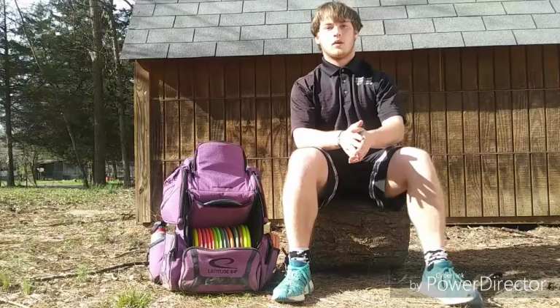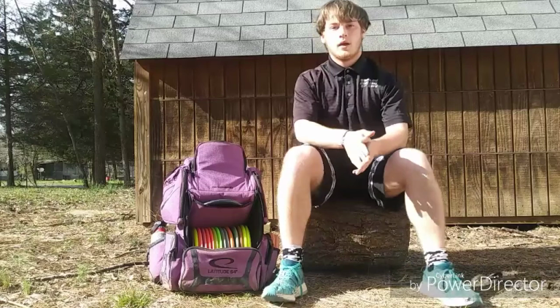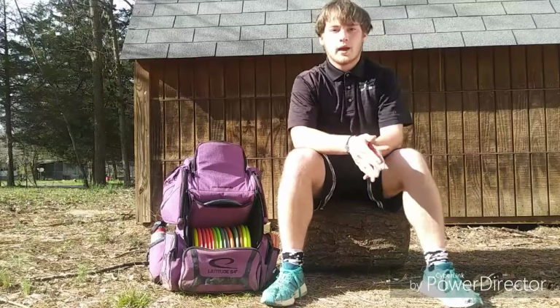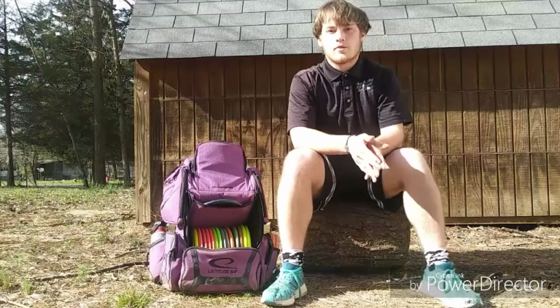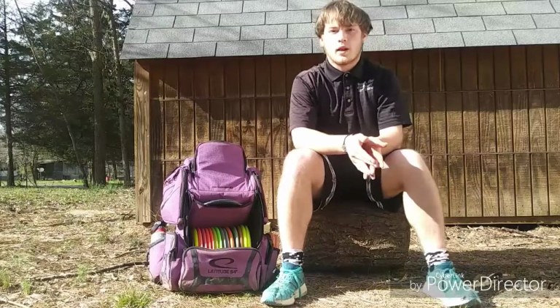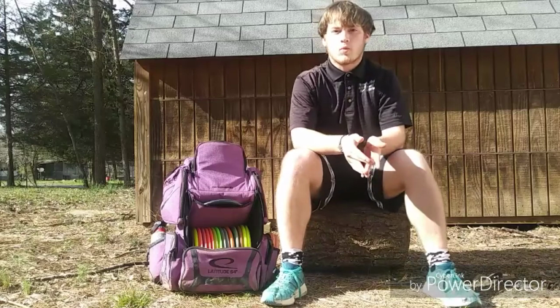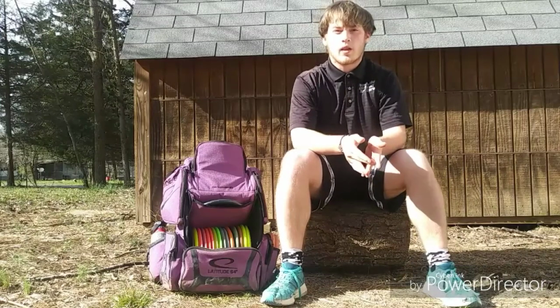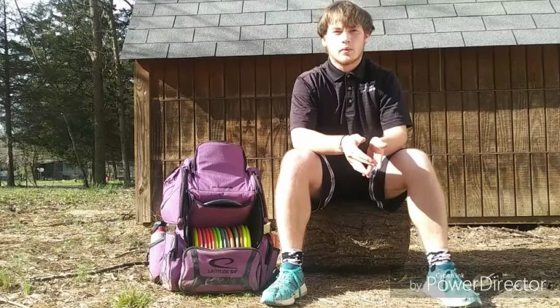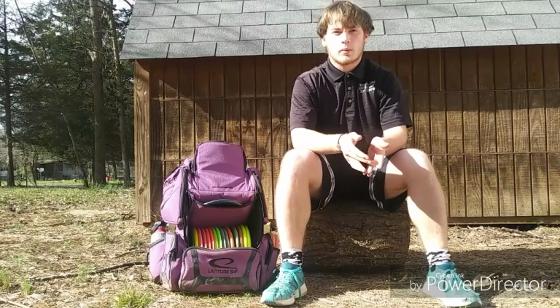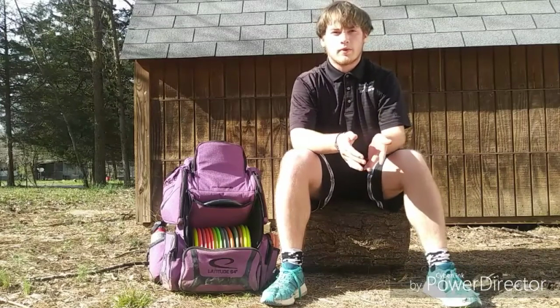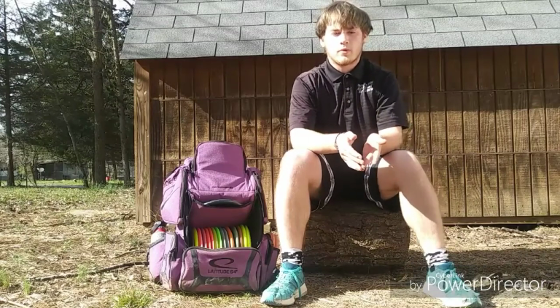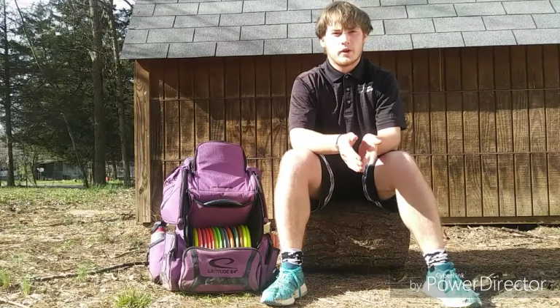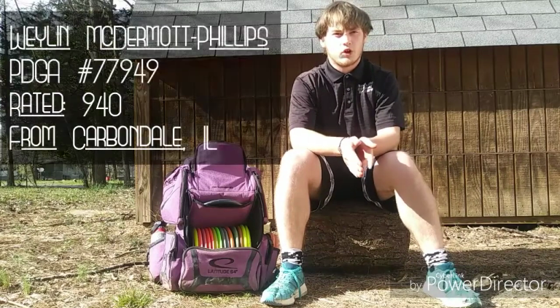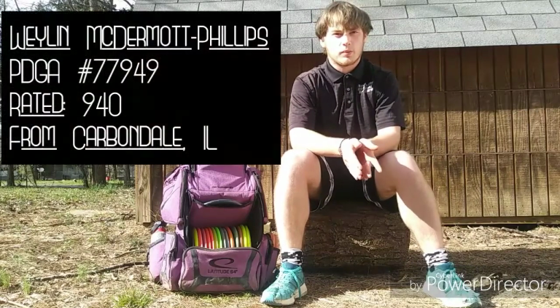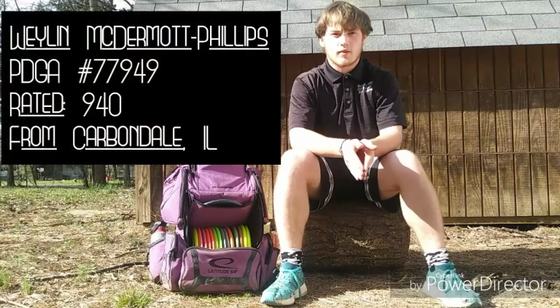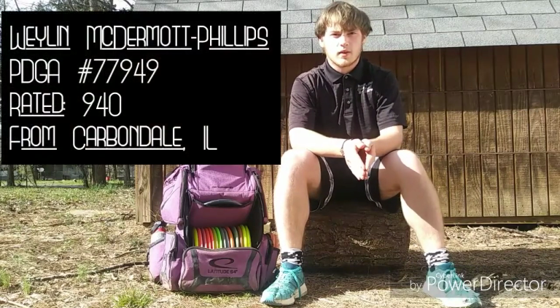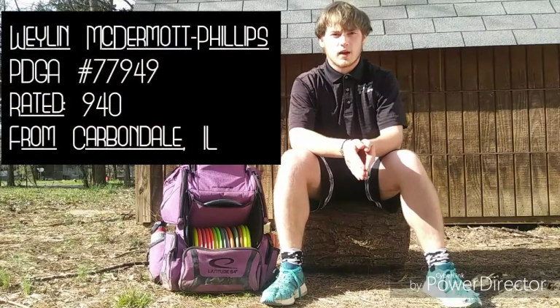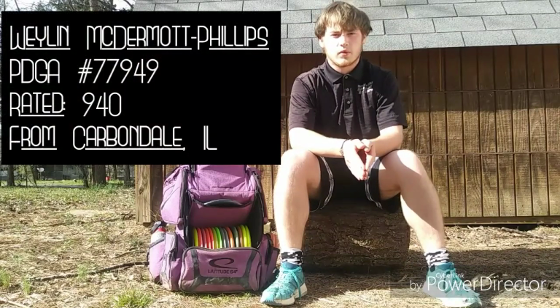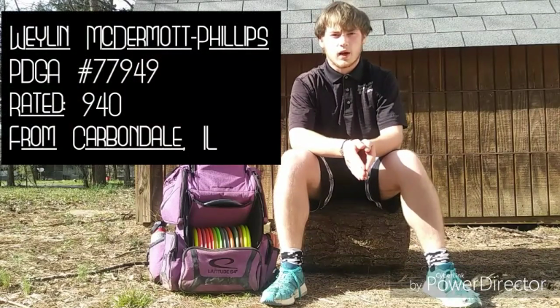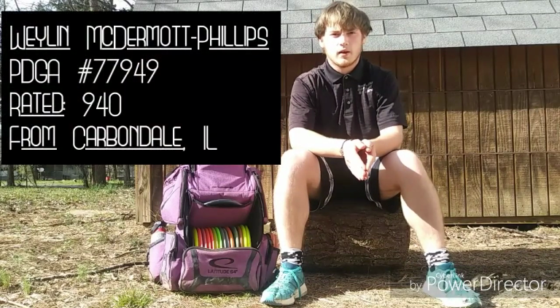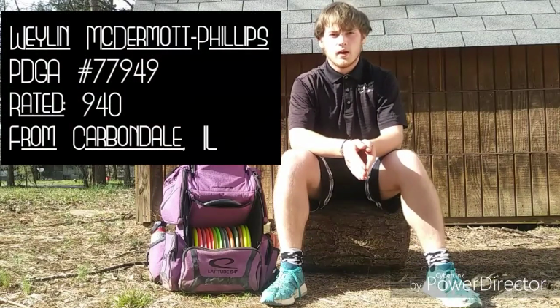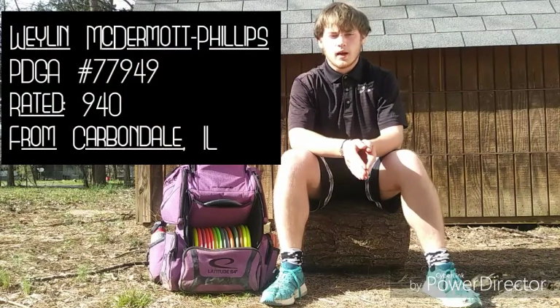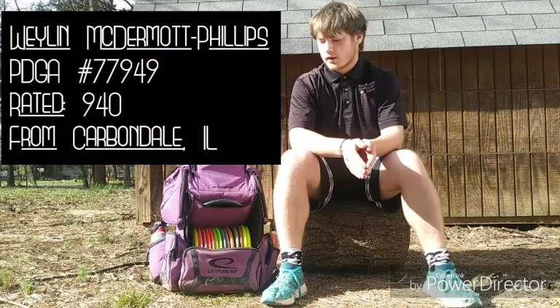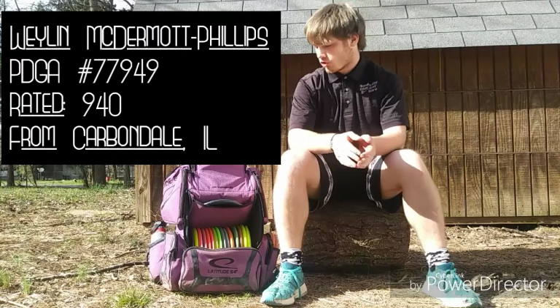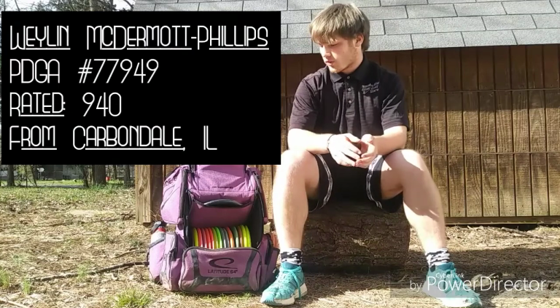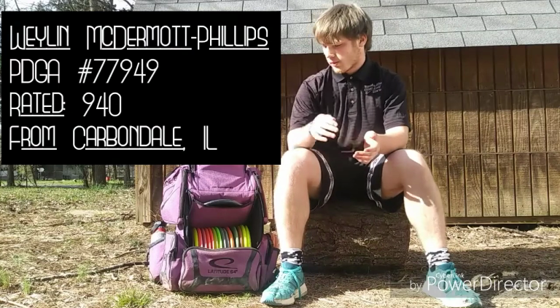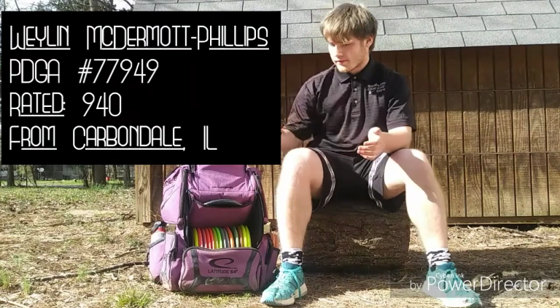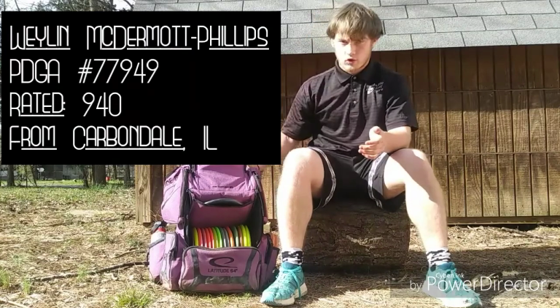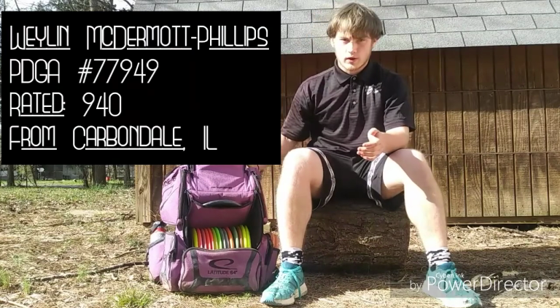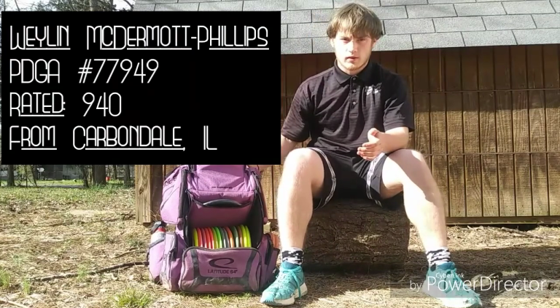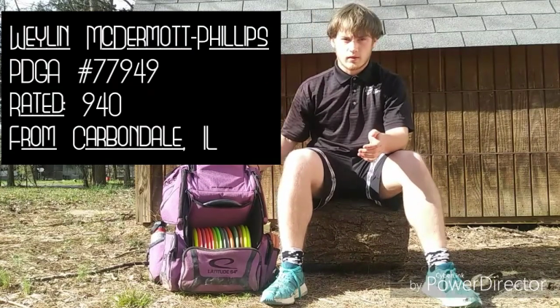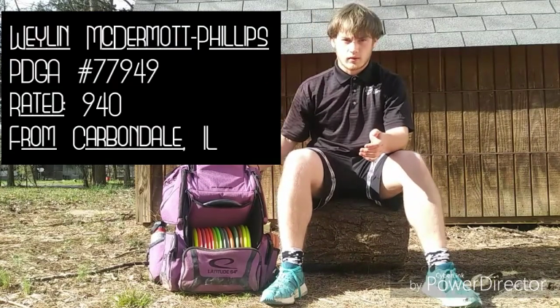Hey guys, my name is Raylan McDermott Phillips, PDGA number 77949, and I'd like to show you what's in my bag for the 2019 season.